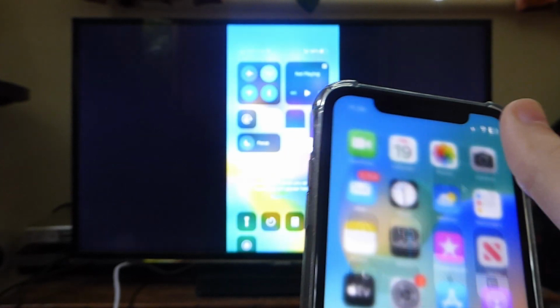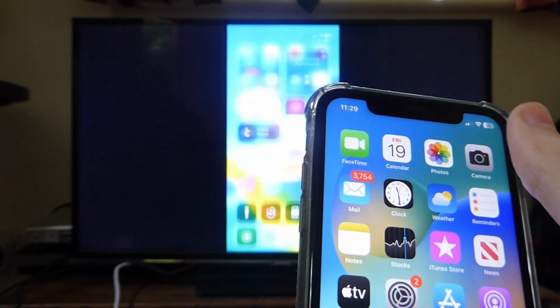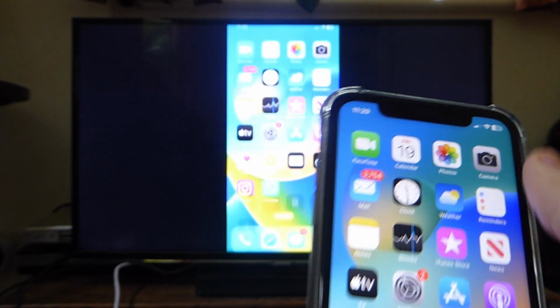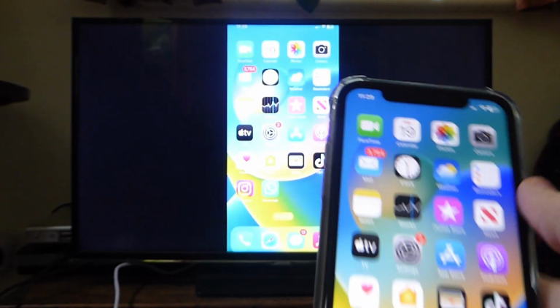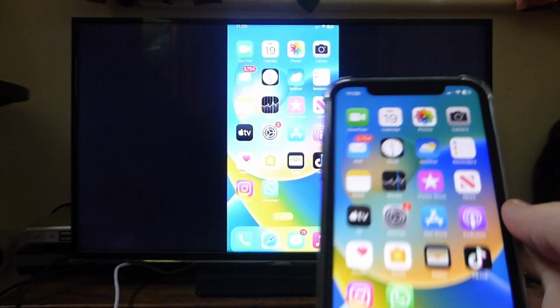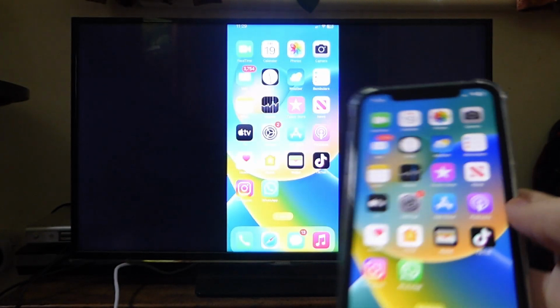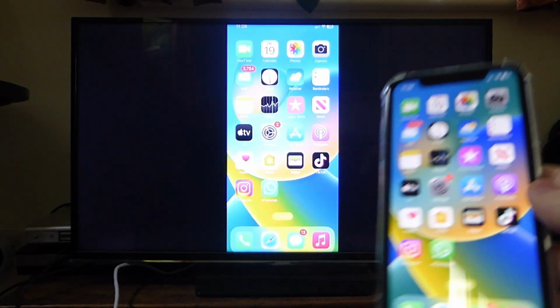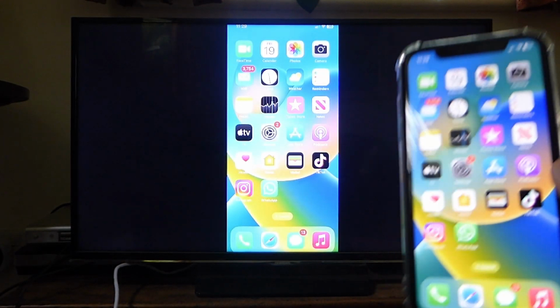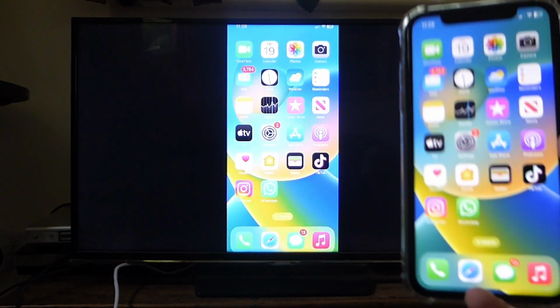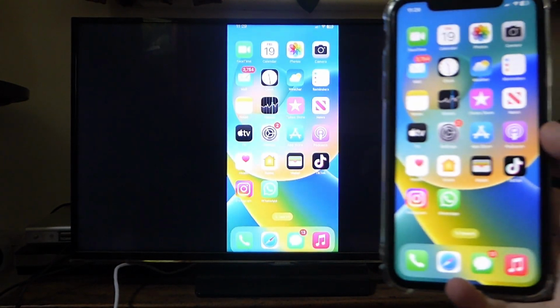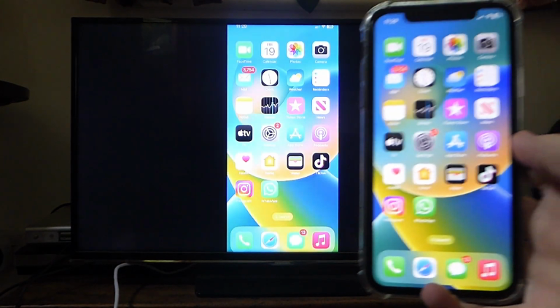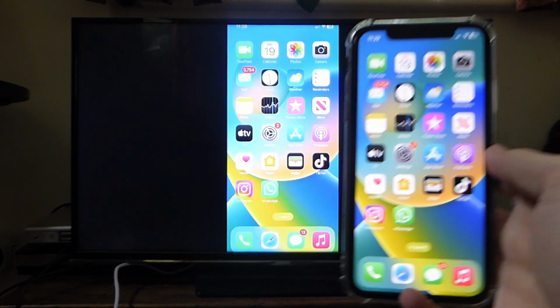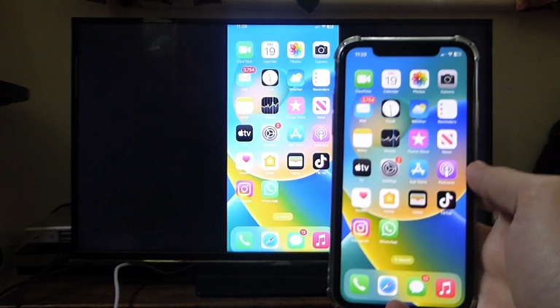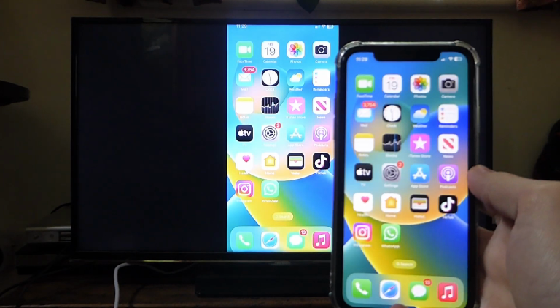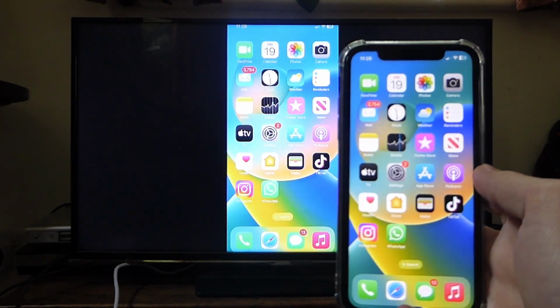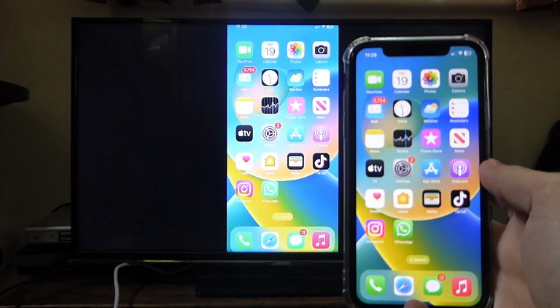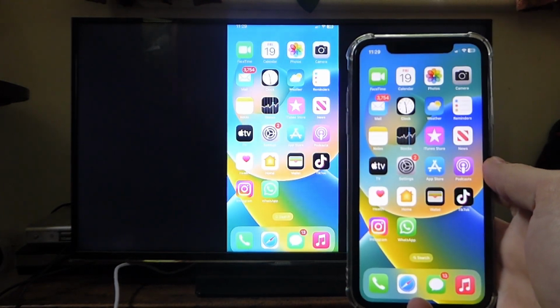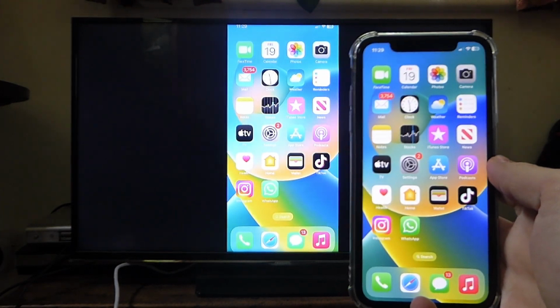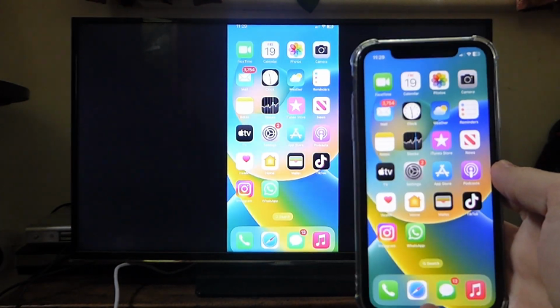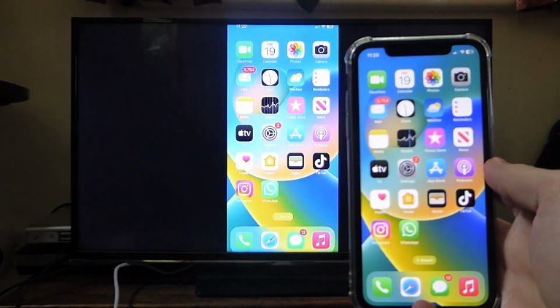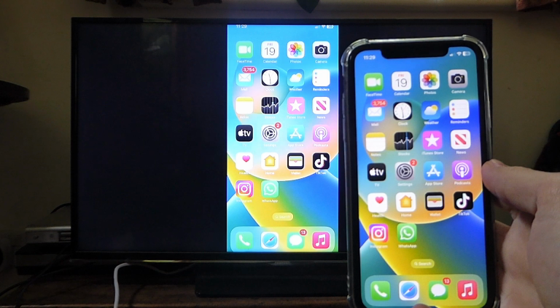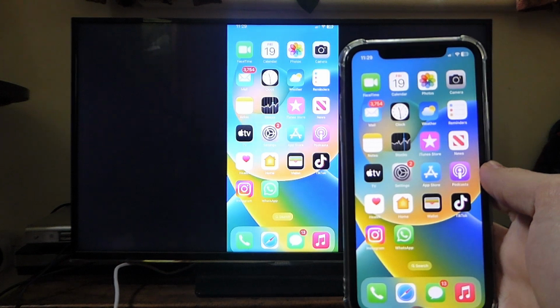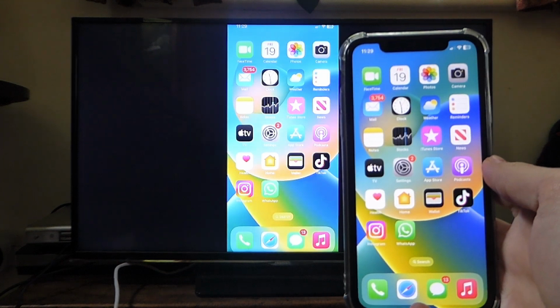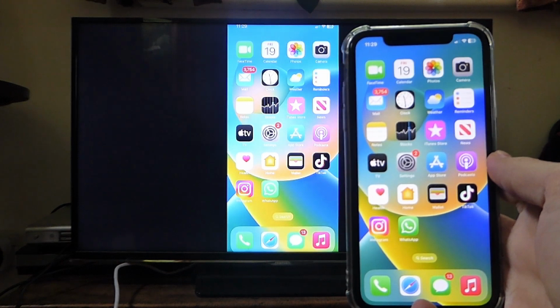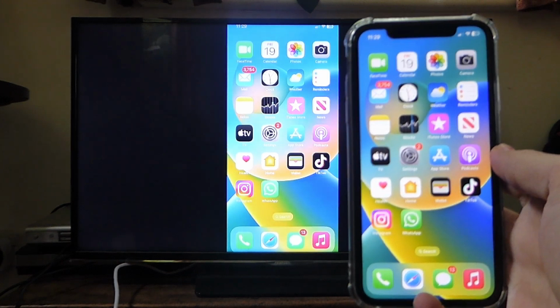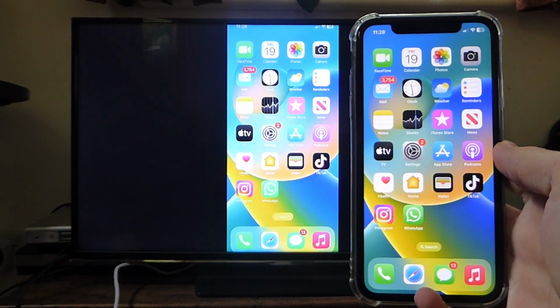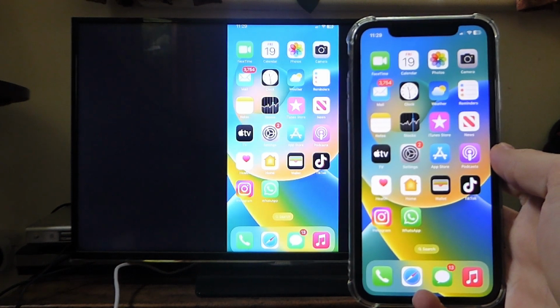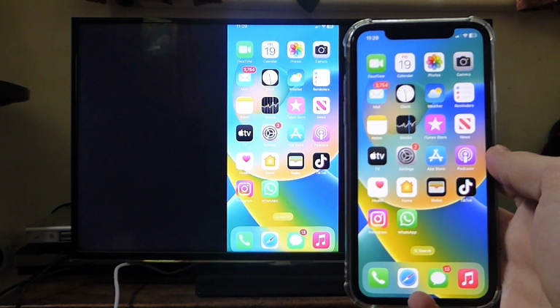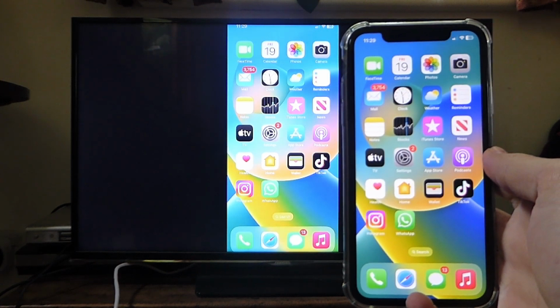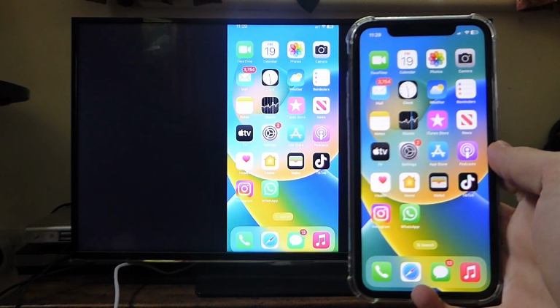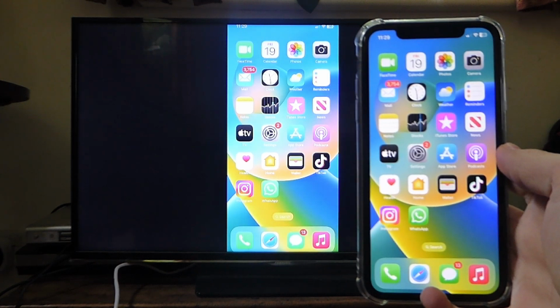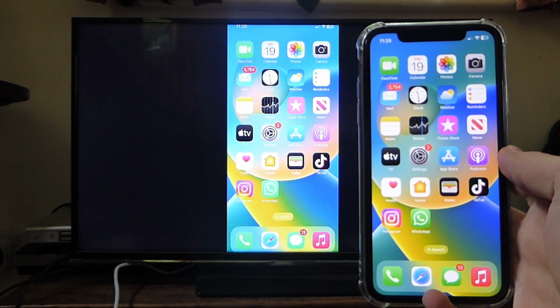That's how you can mirror your iPhone to your Fire TV Stick. If you found this useful, please consider leaving a like.